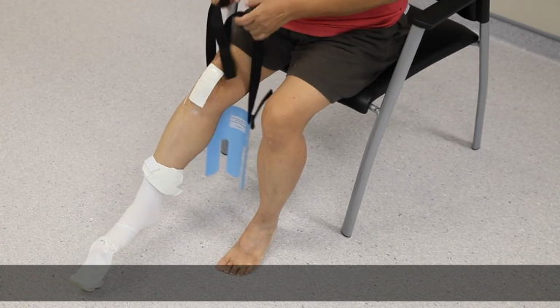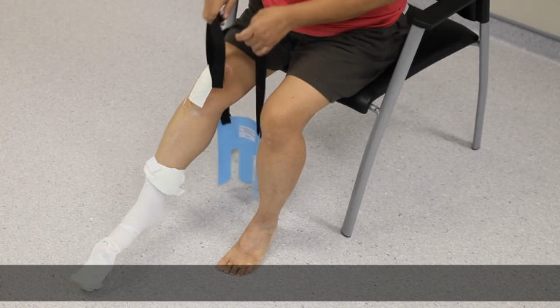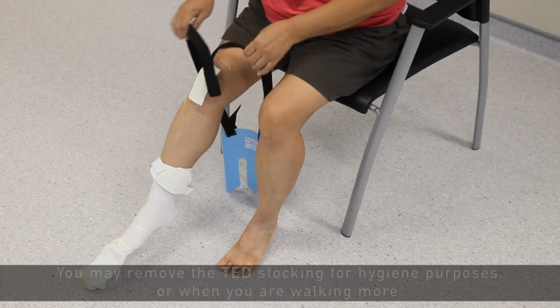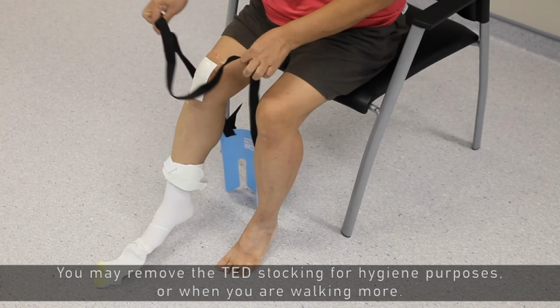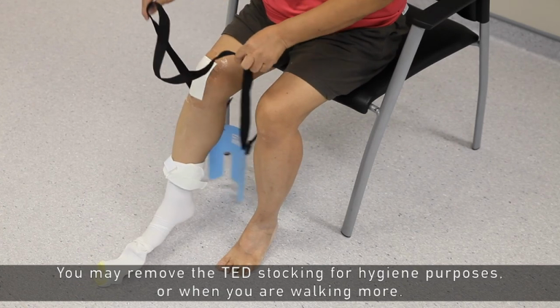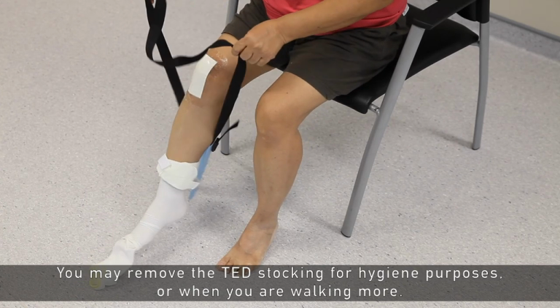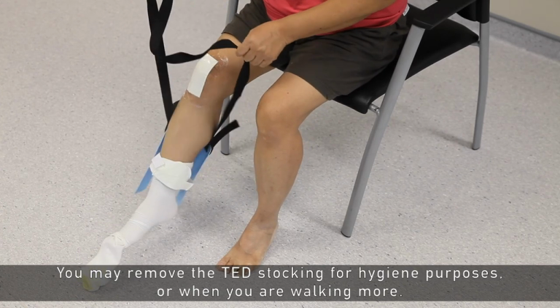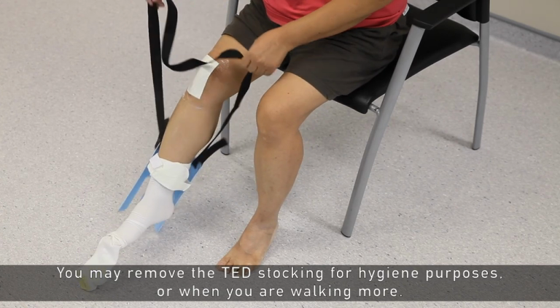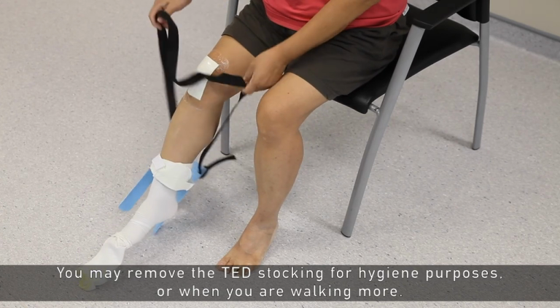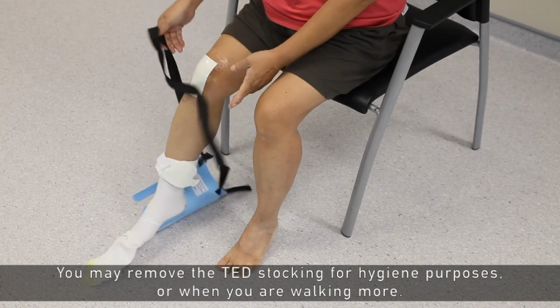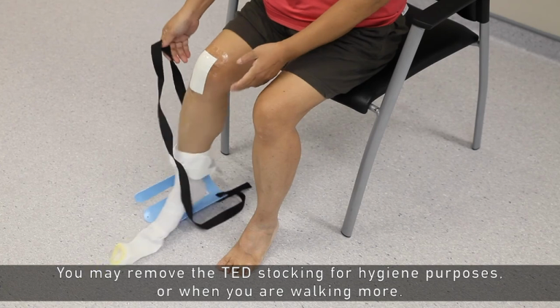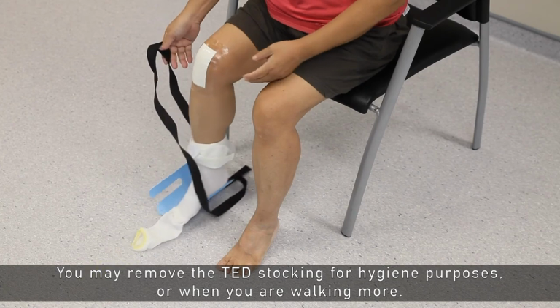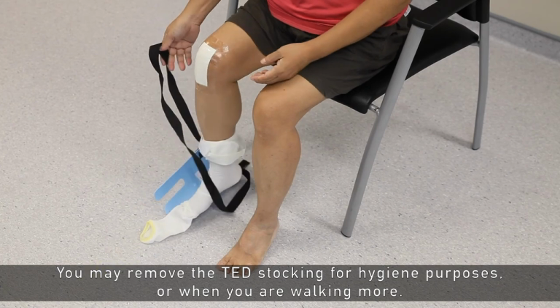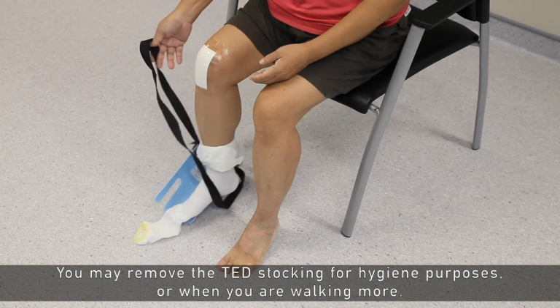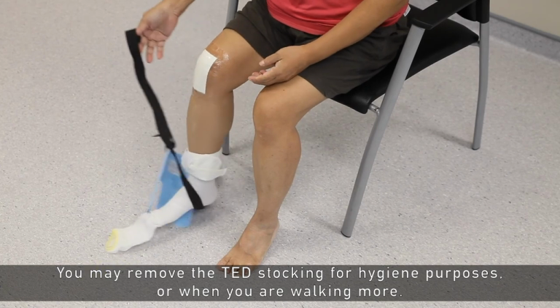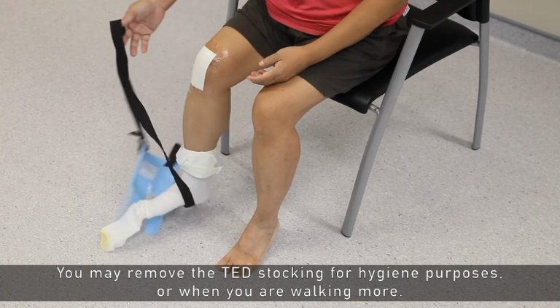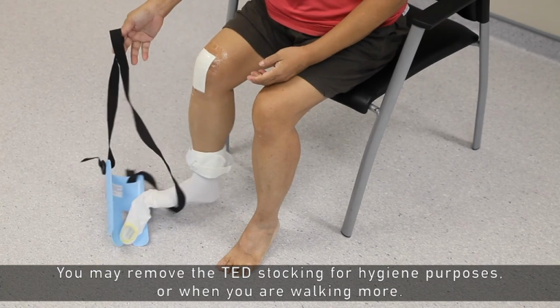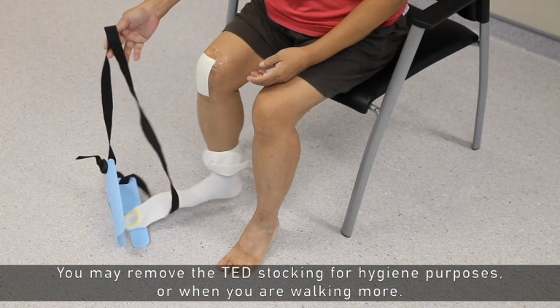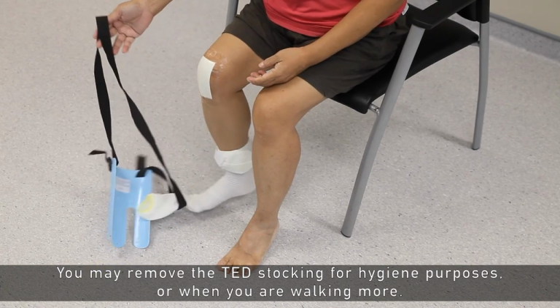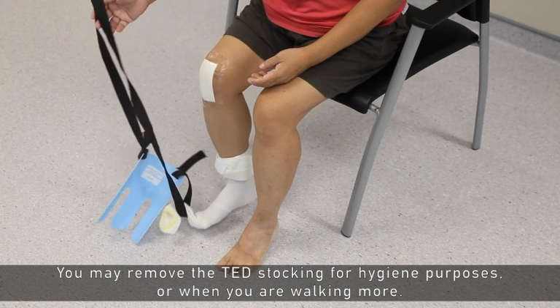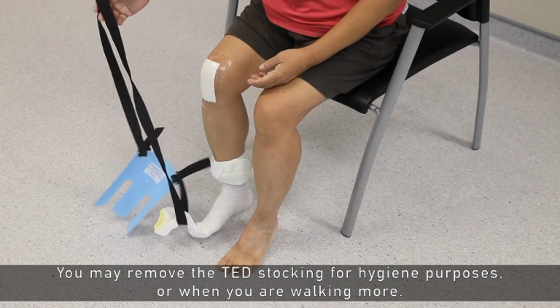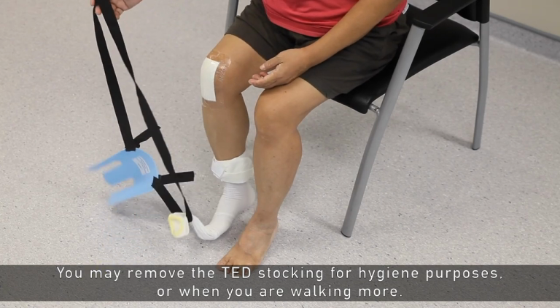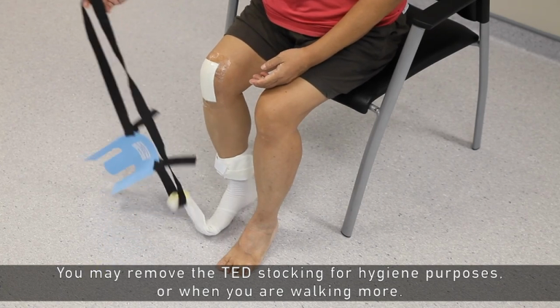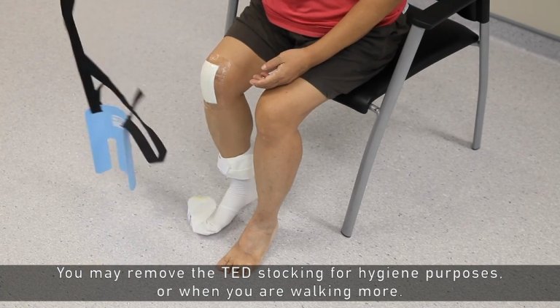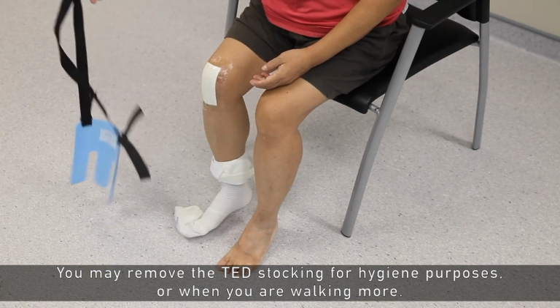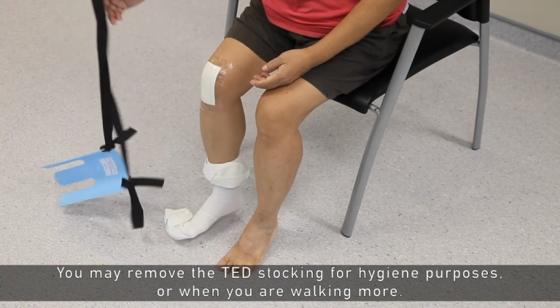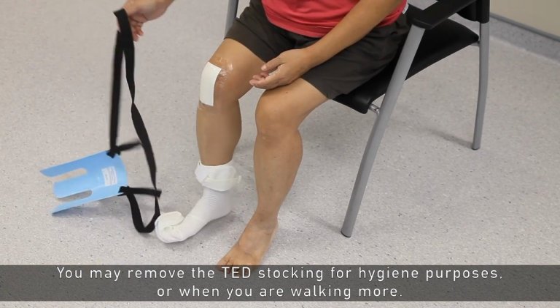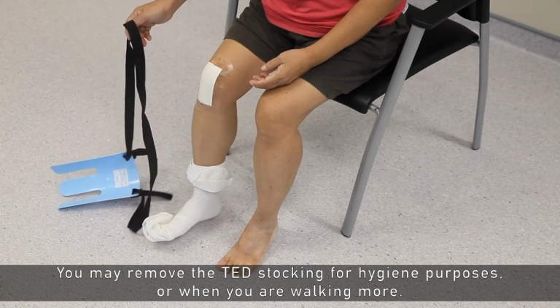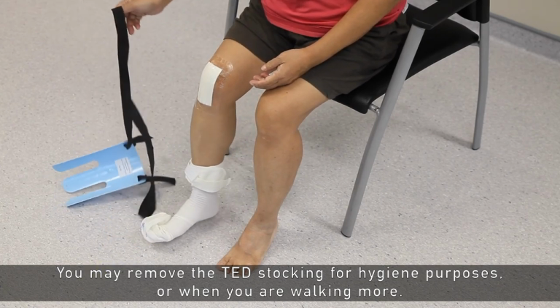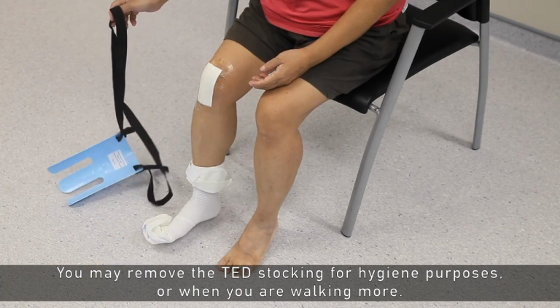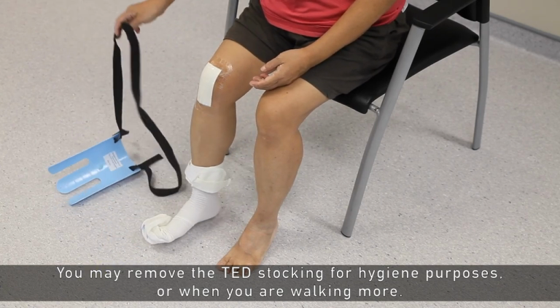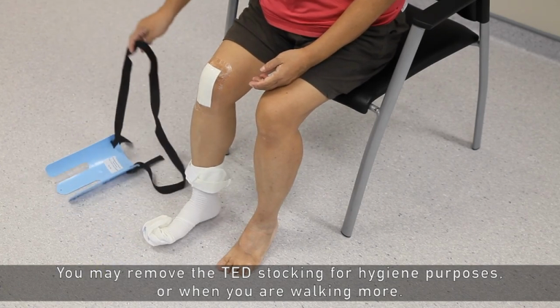You may remove the TAT stockings for hygiene purposes or when you are walking more.